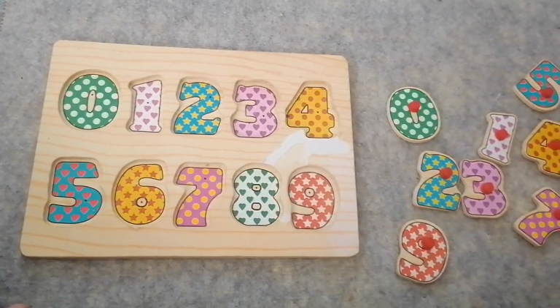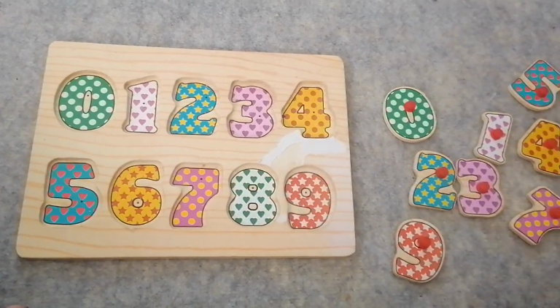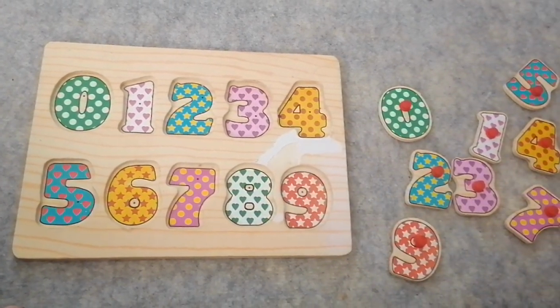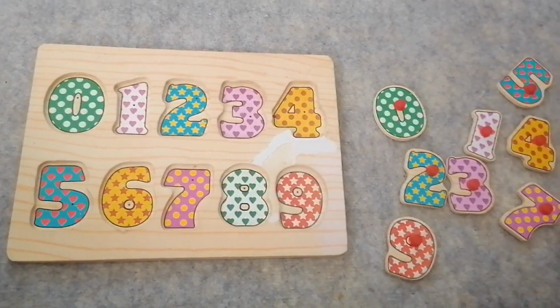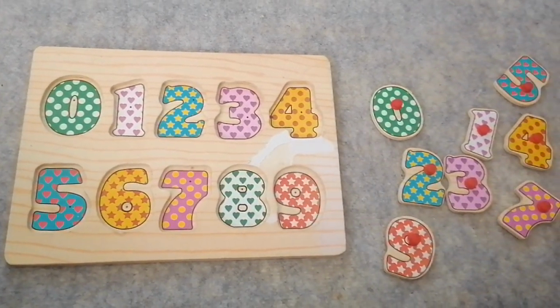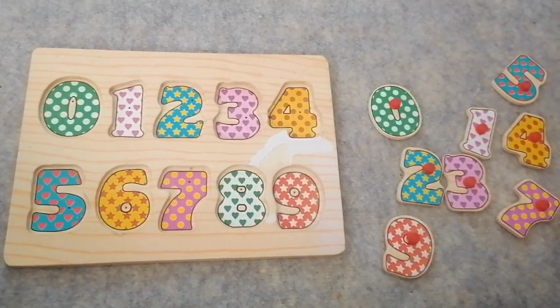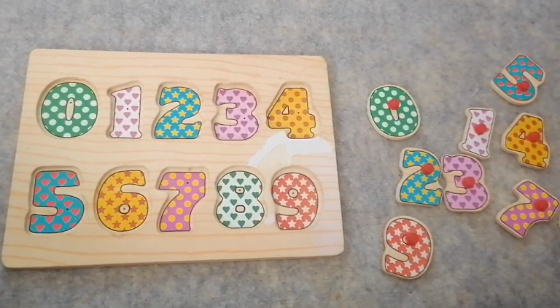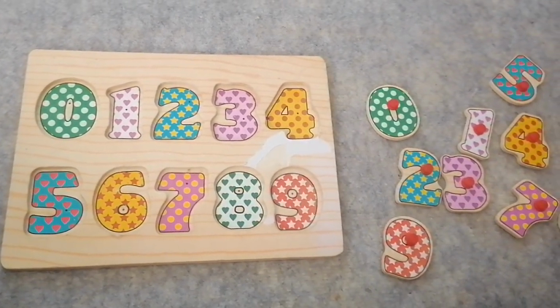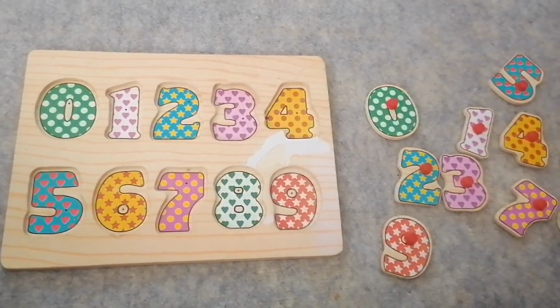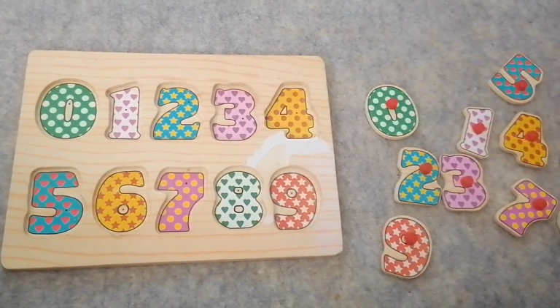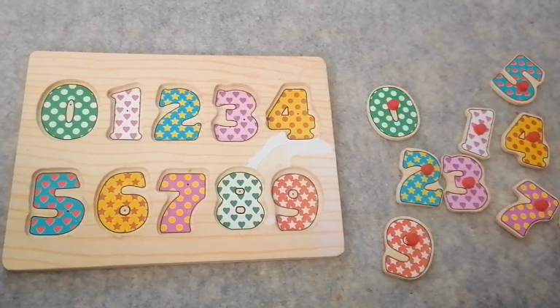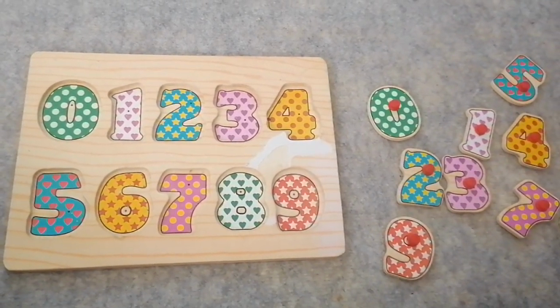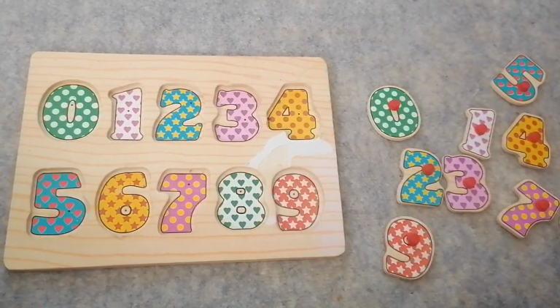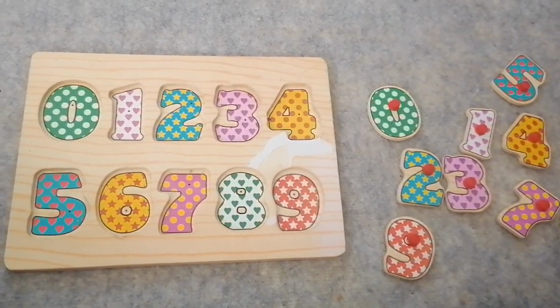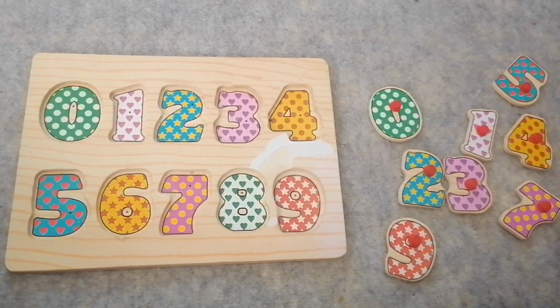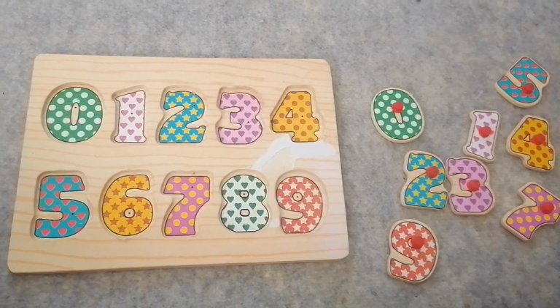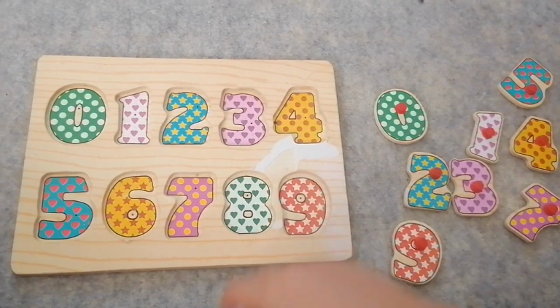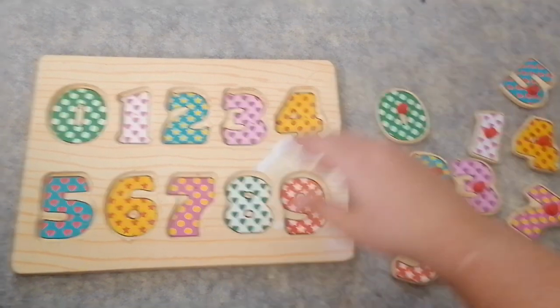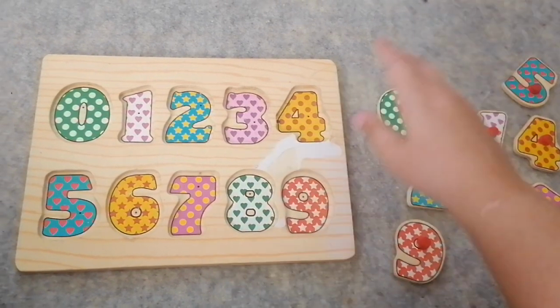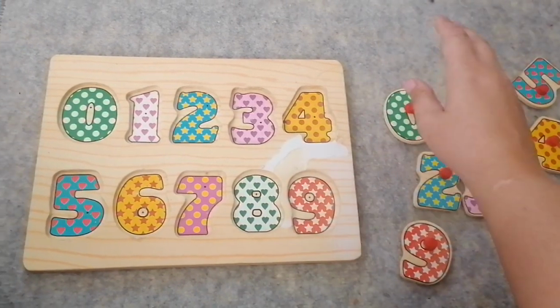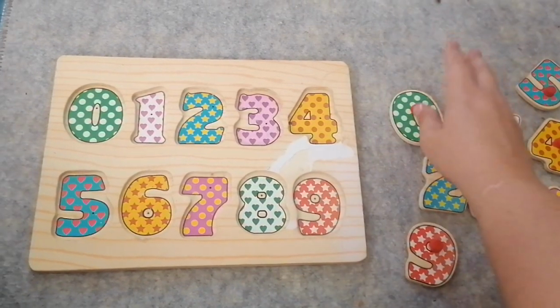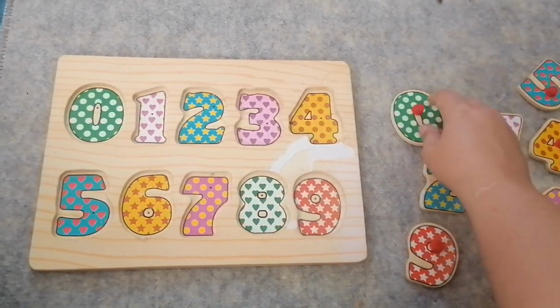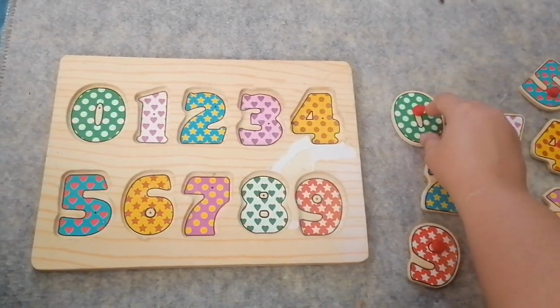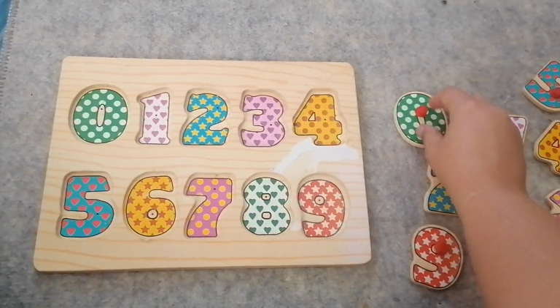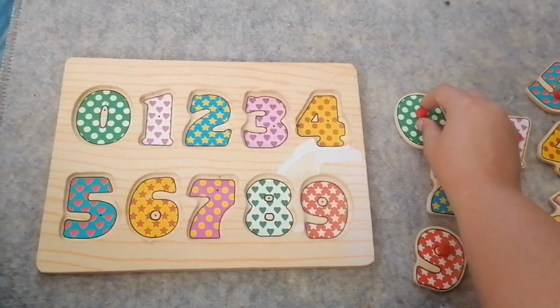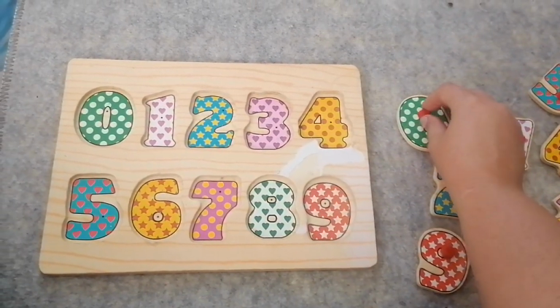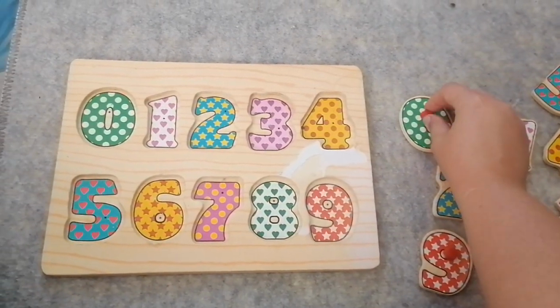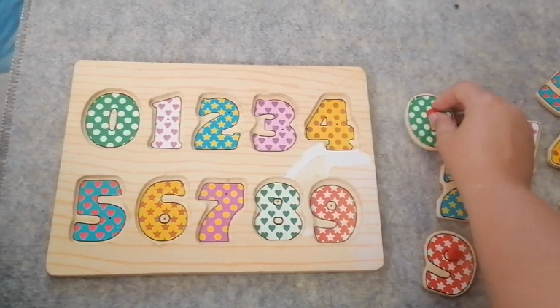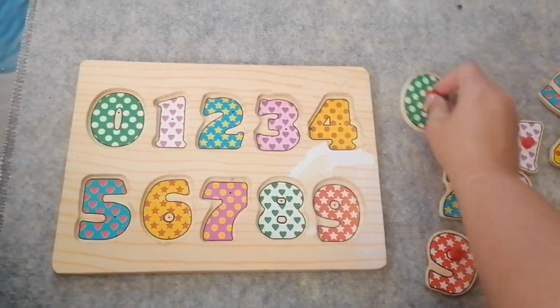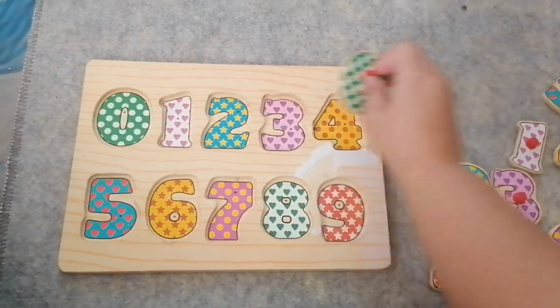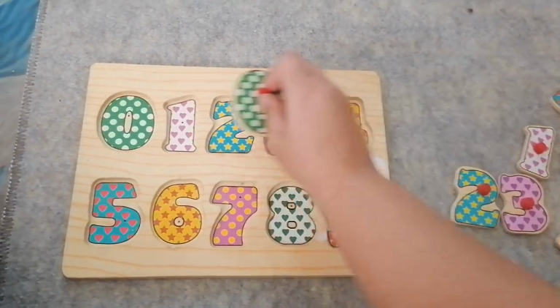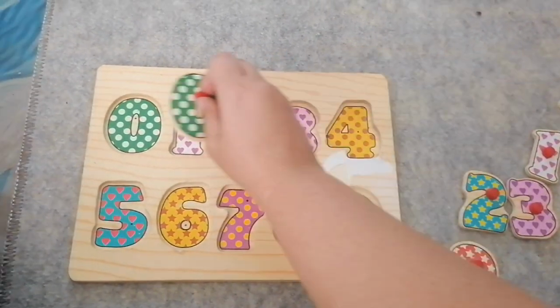Now we're going to put them back together. Let's start with the smallest number, zero.